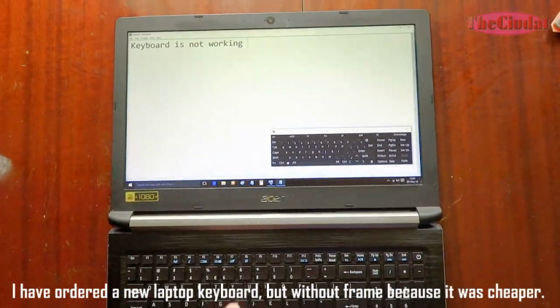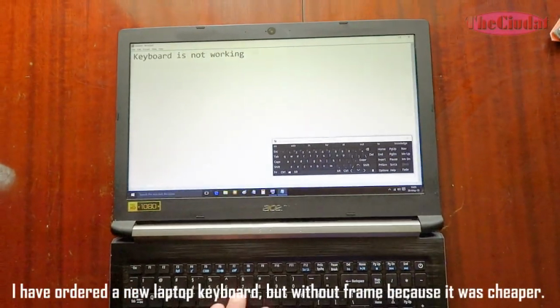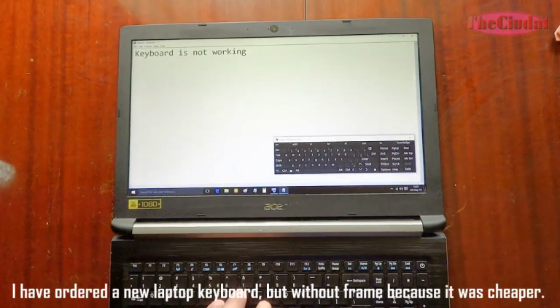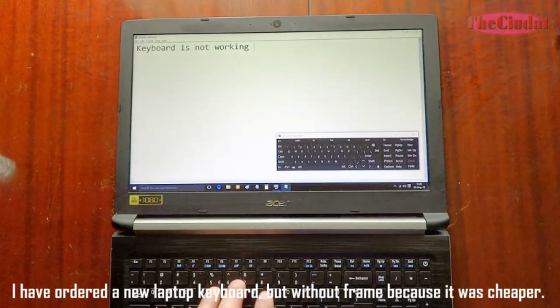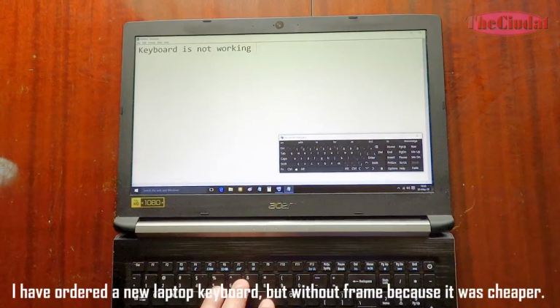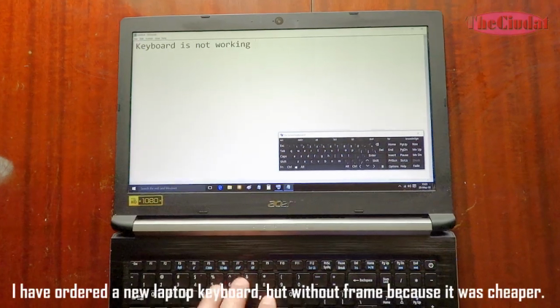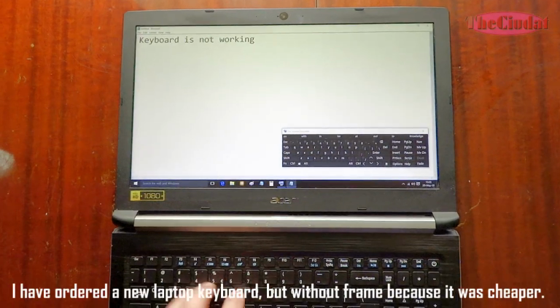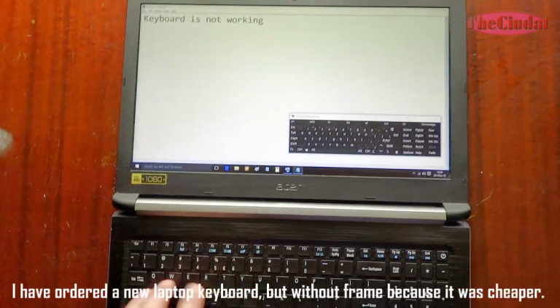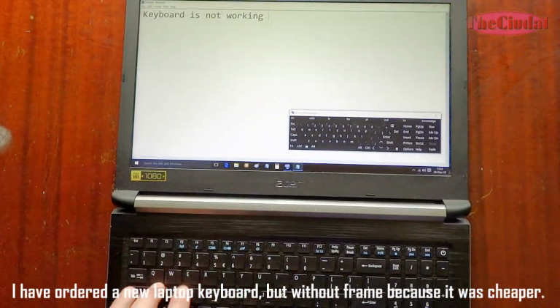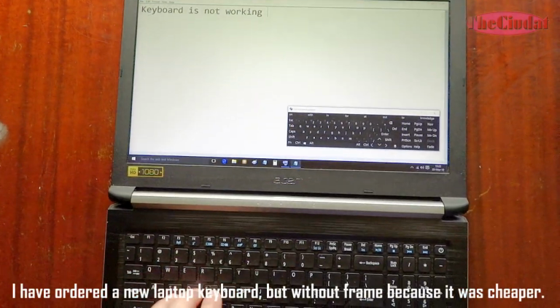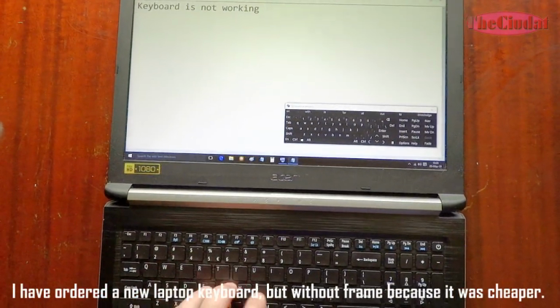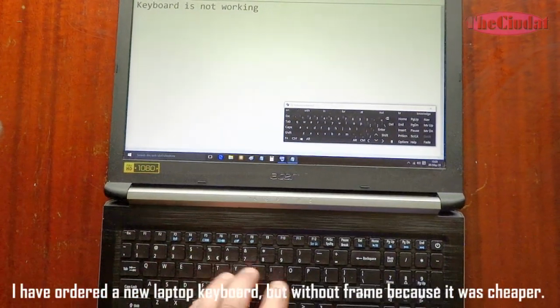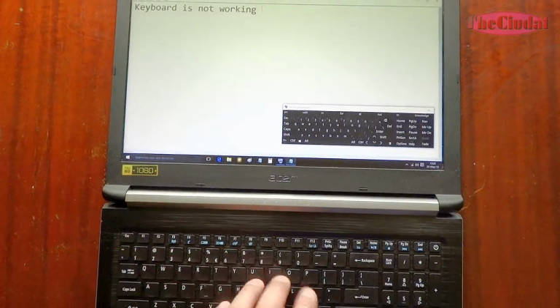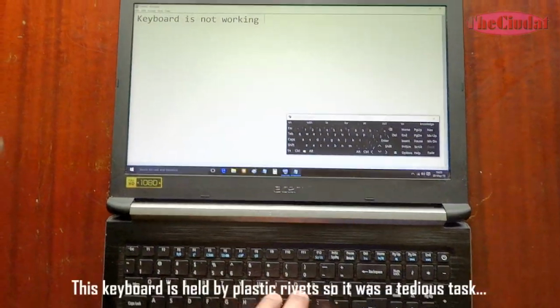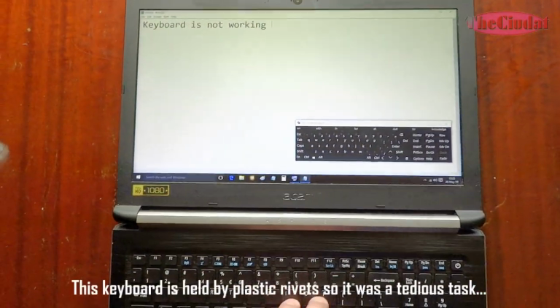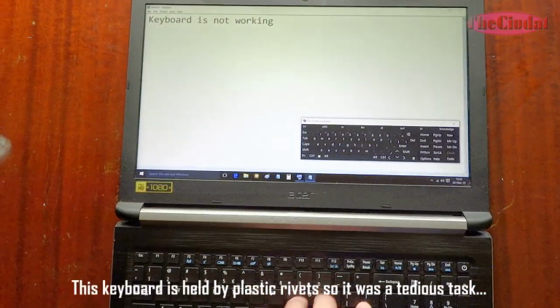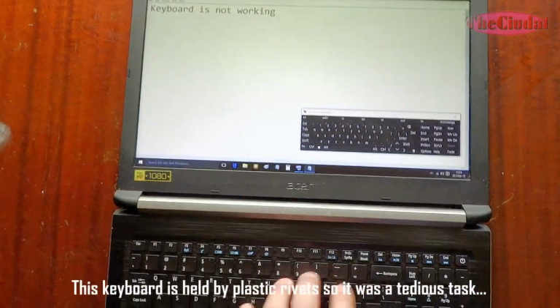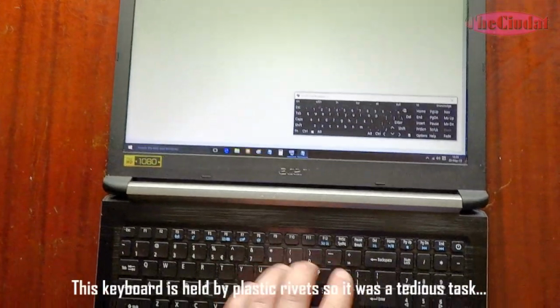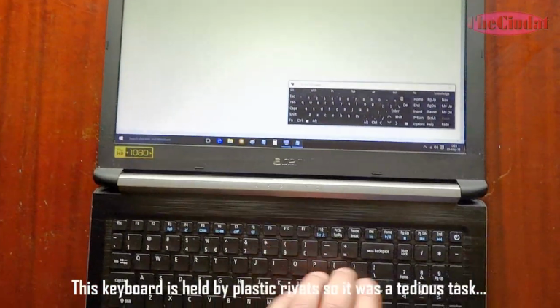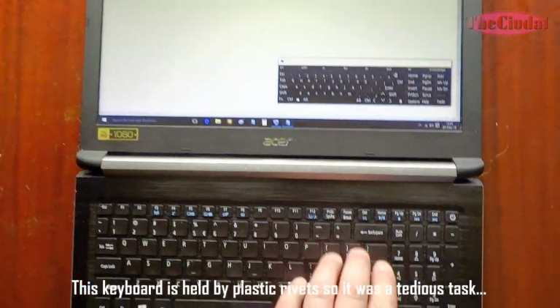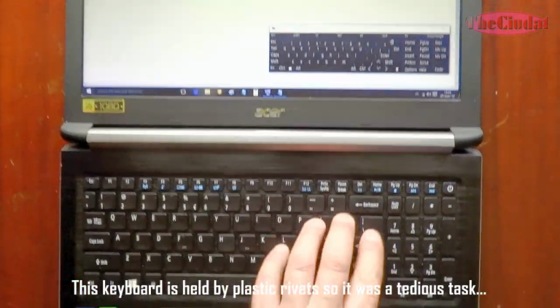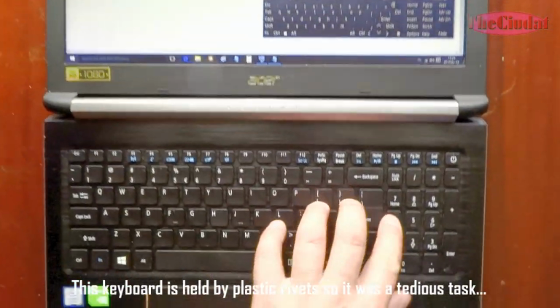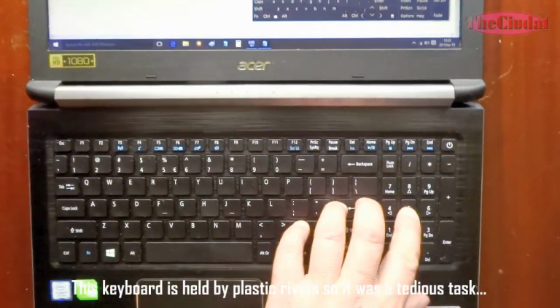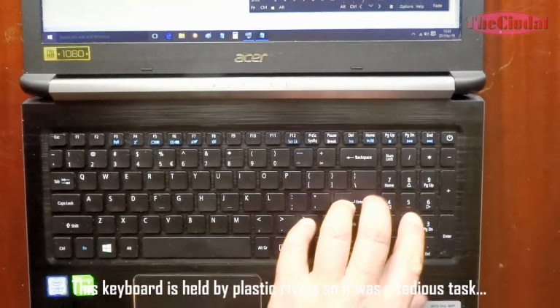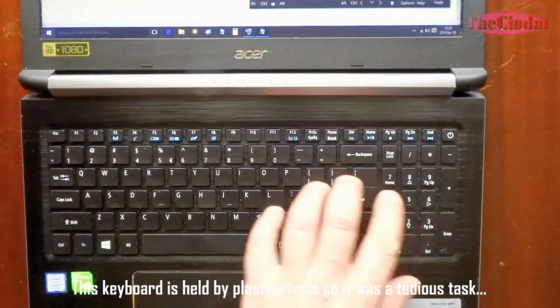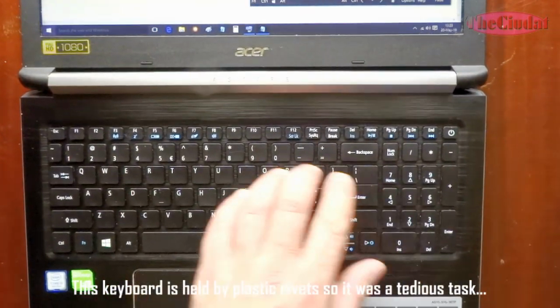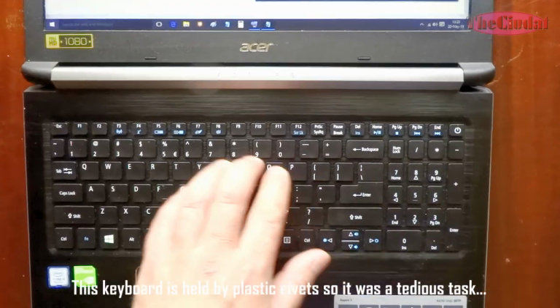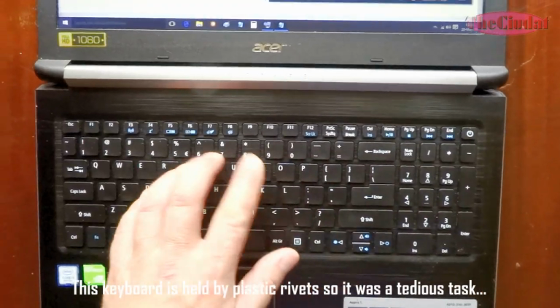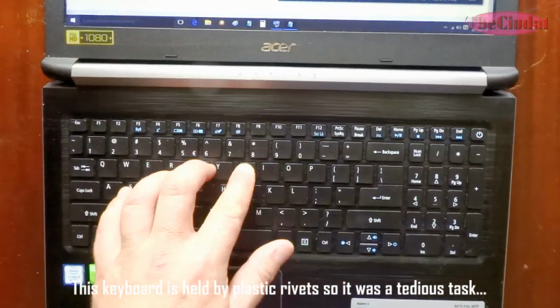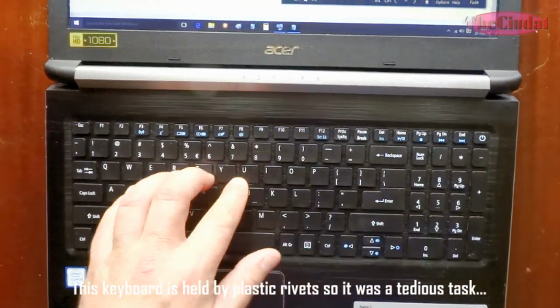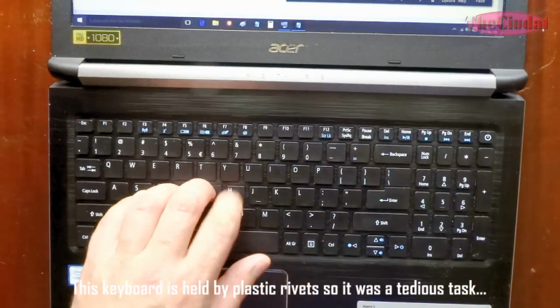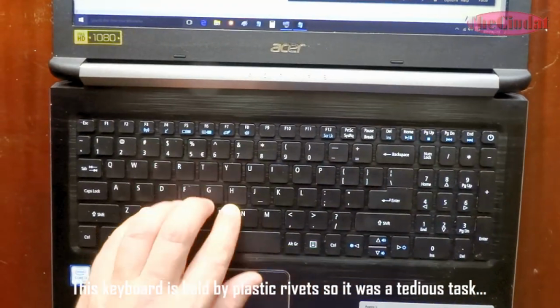The replacement keyboard was ordered without a frame because it was cheaper. This keyboard is held by plastic rivets, so it was a tedious task.